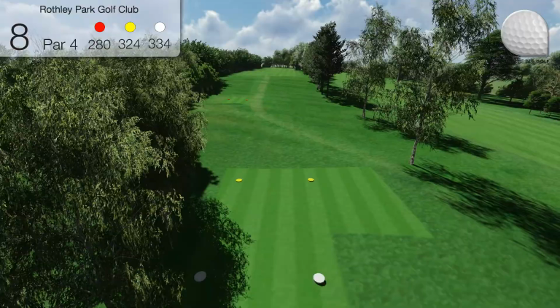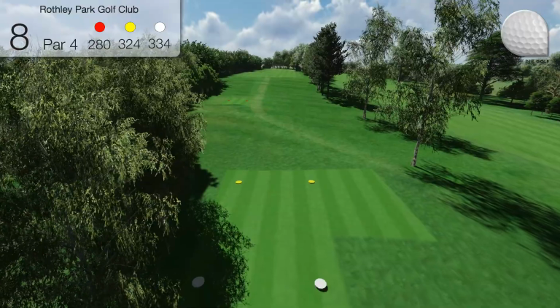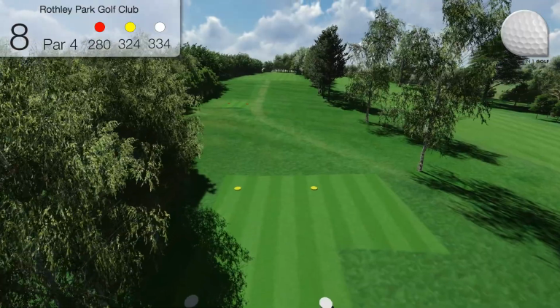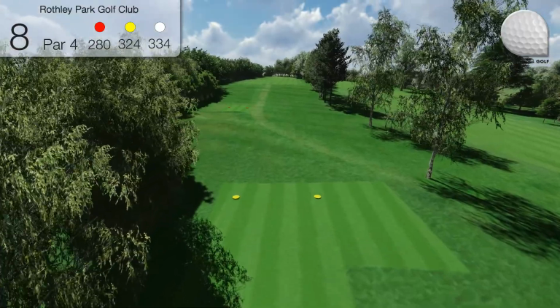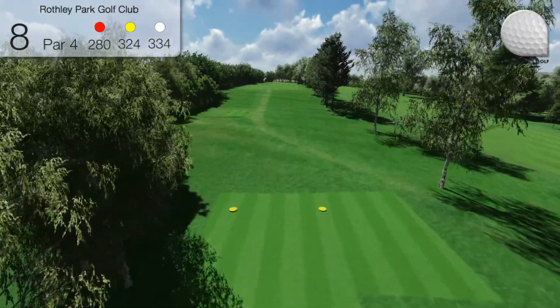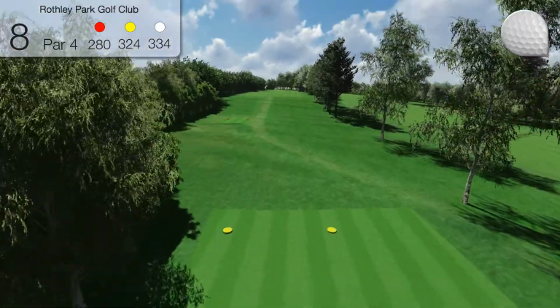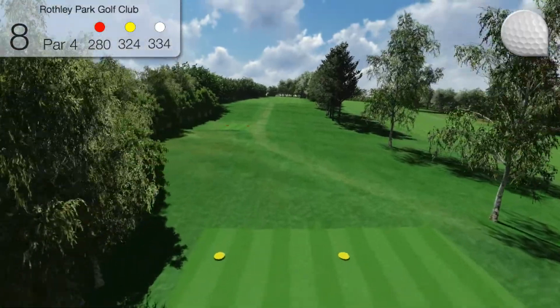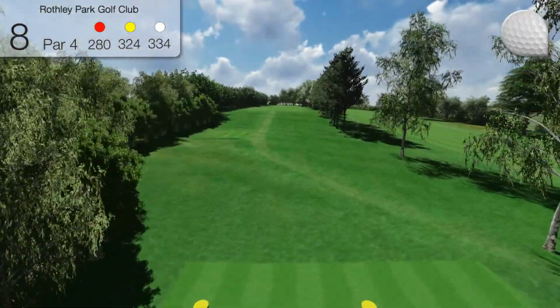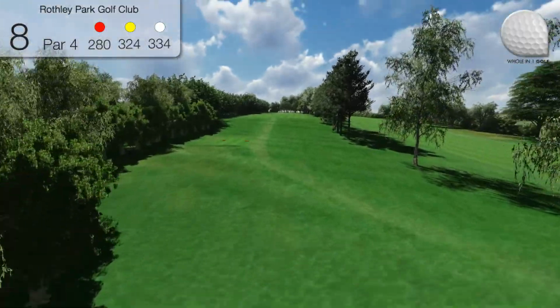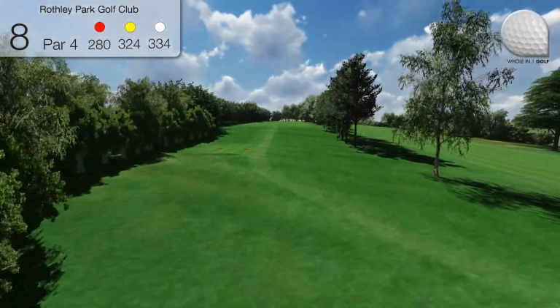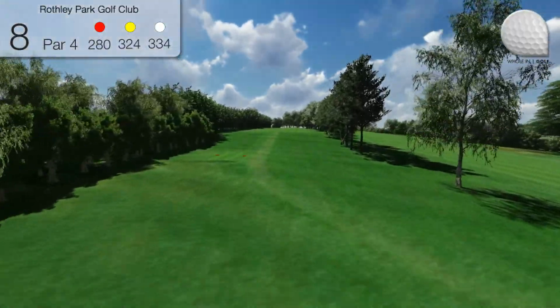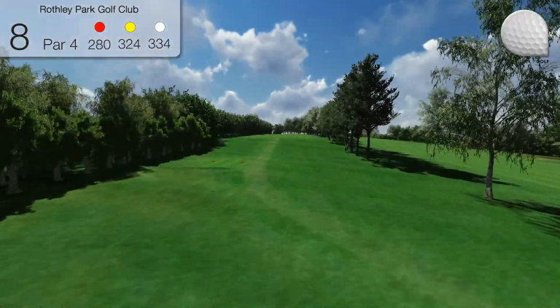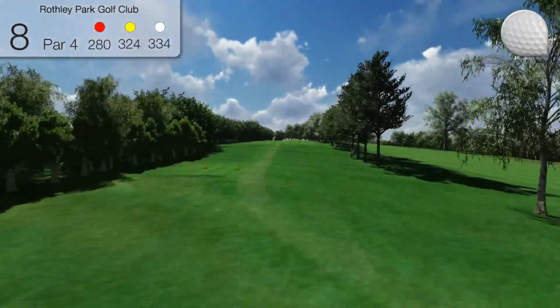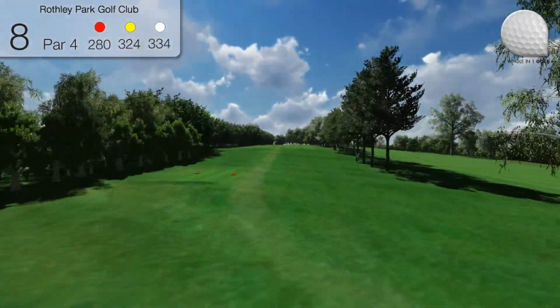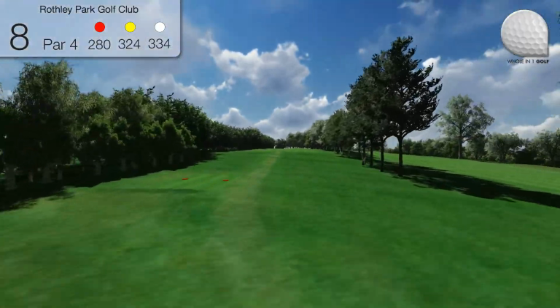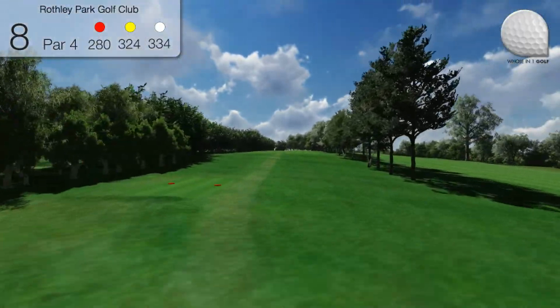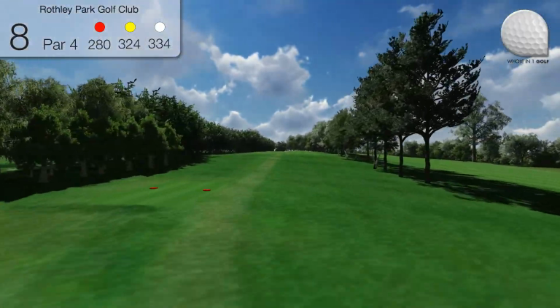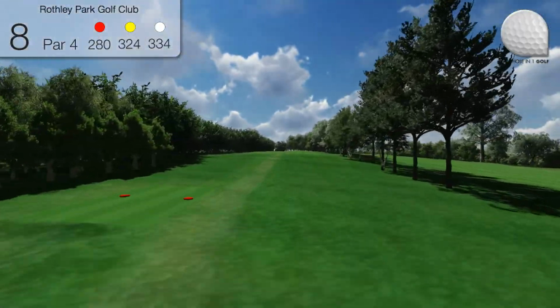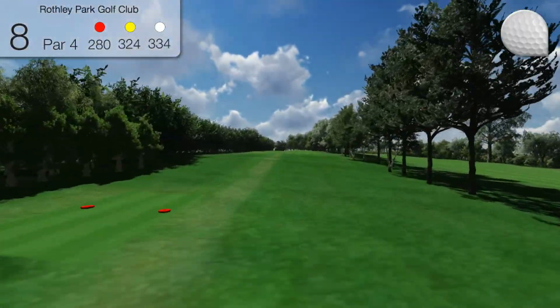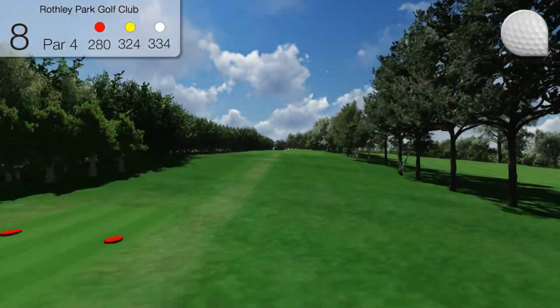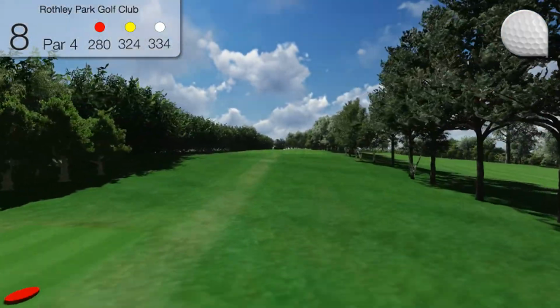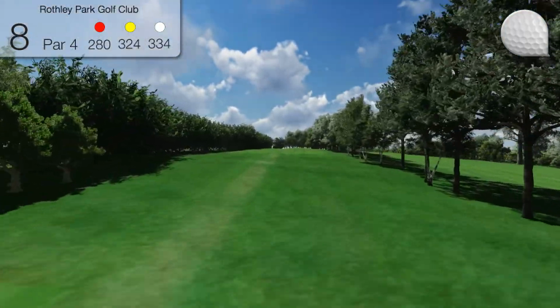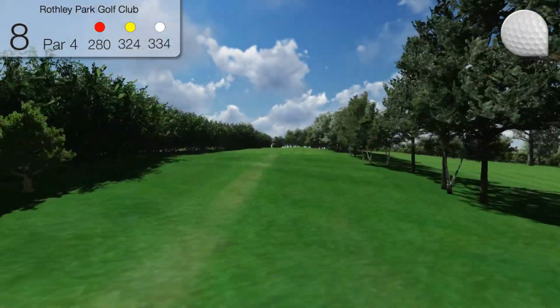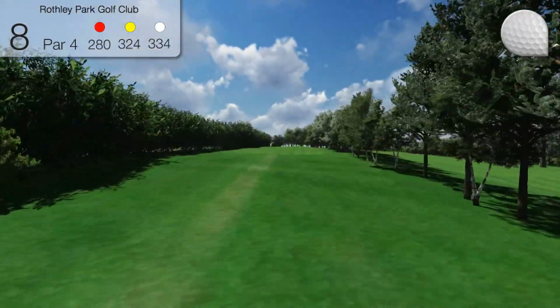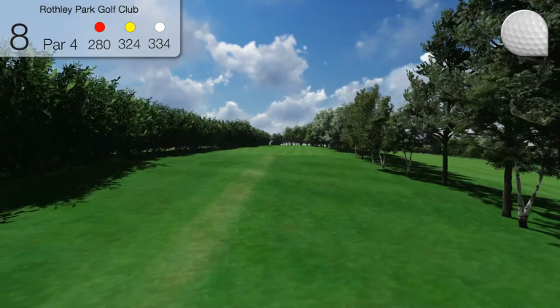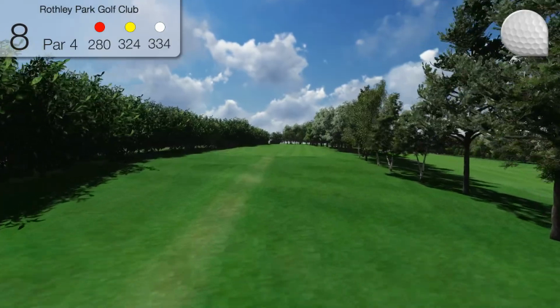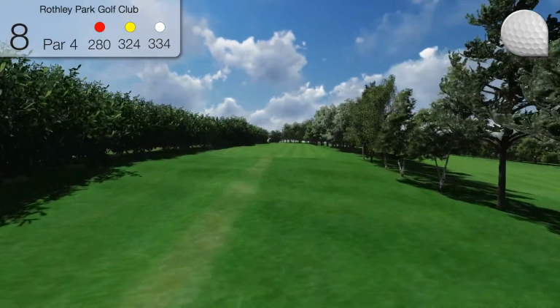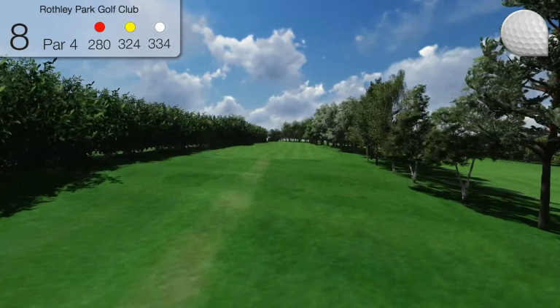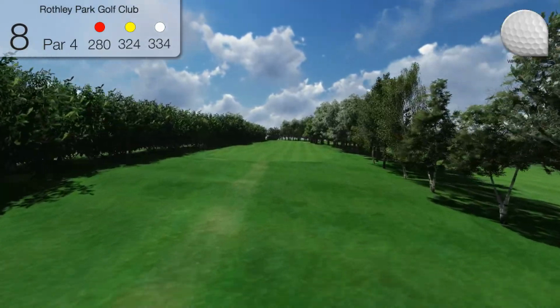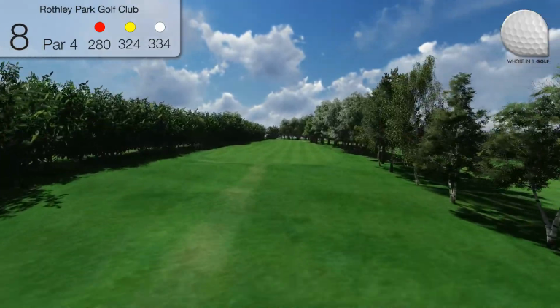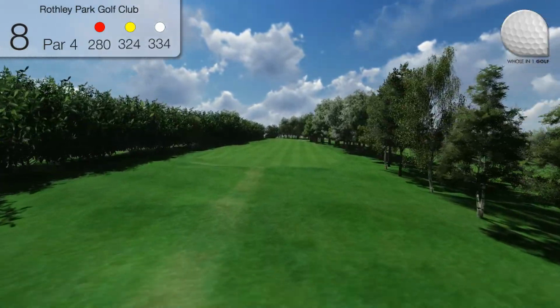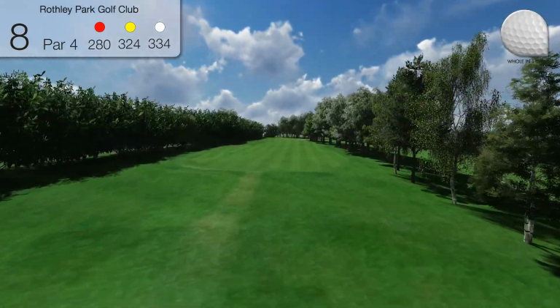Hole 8. The eighth hole is 334 yards long and has a semi-blind tee shot.